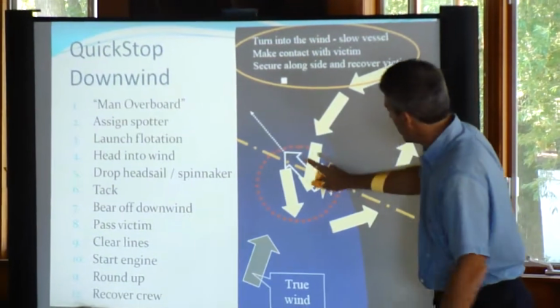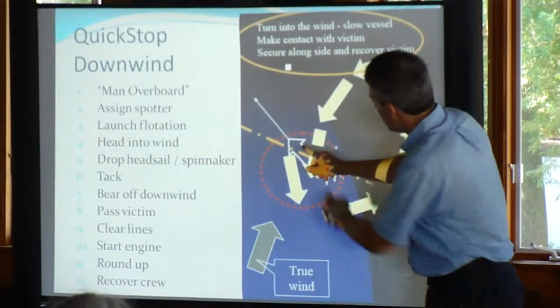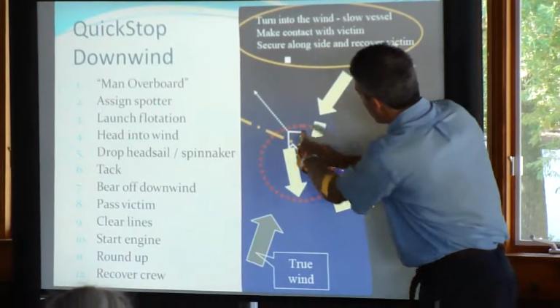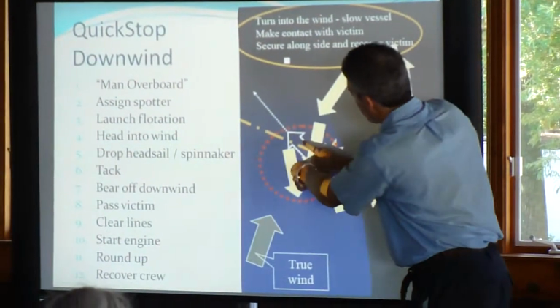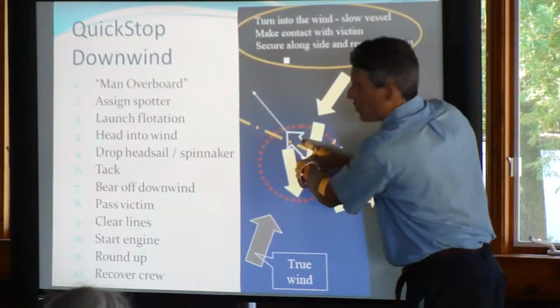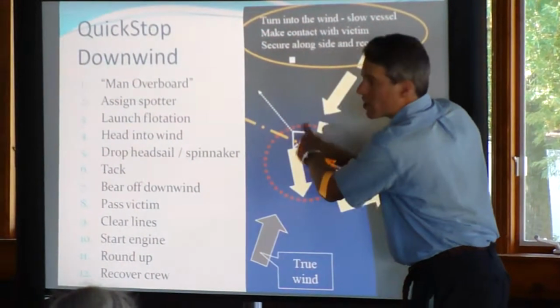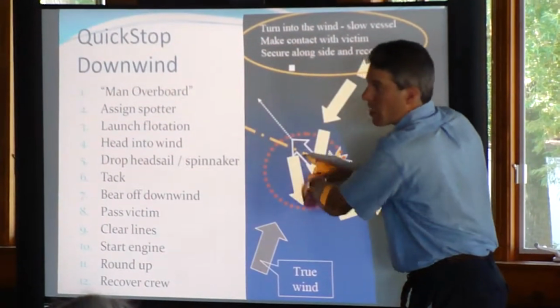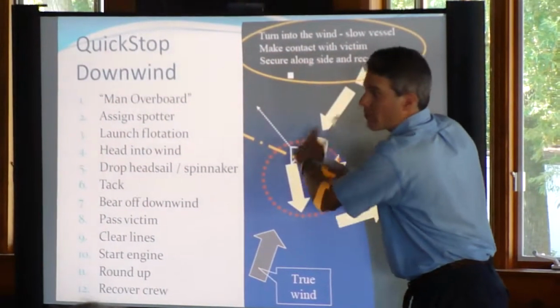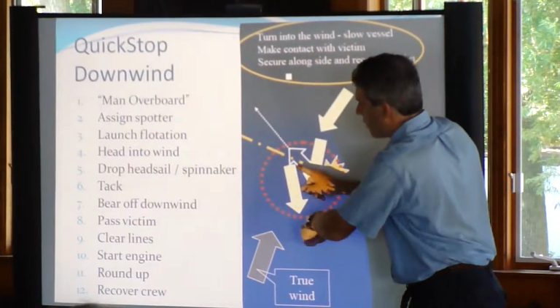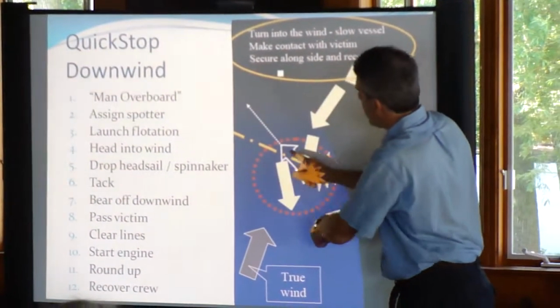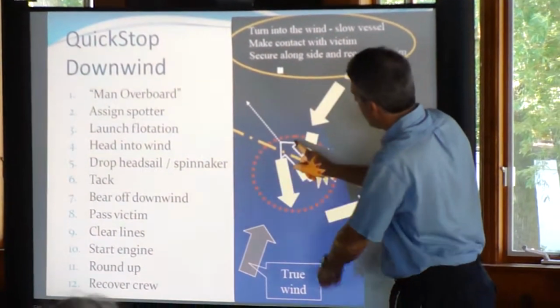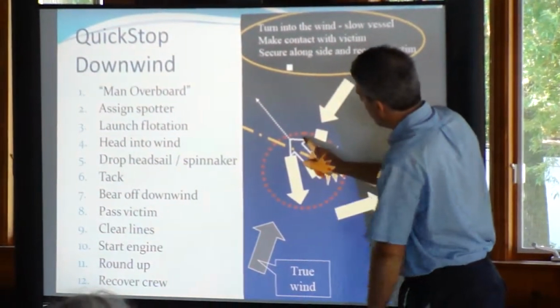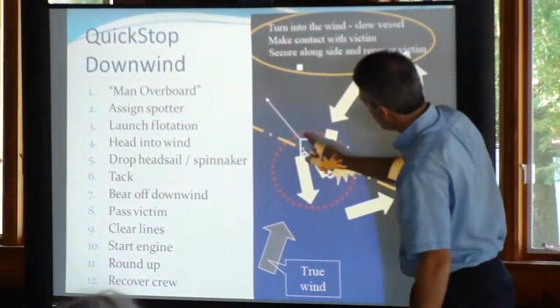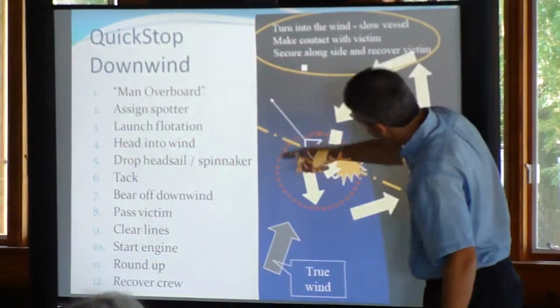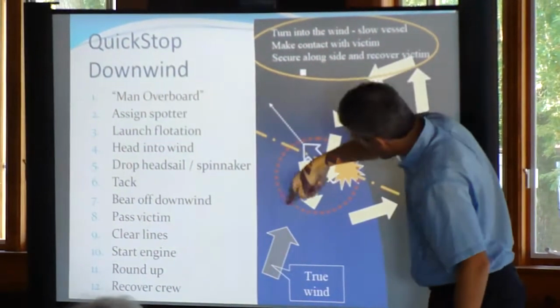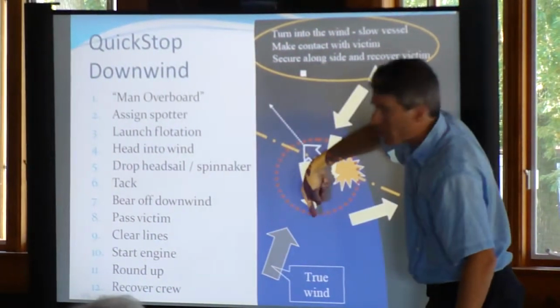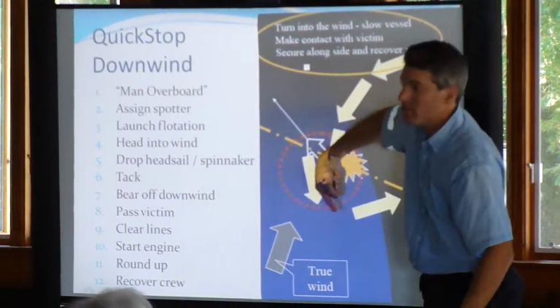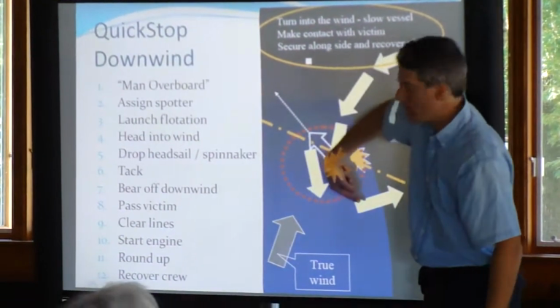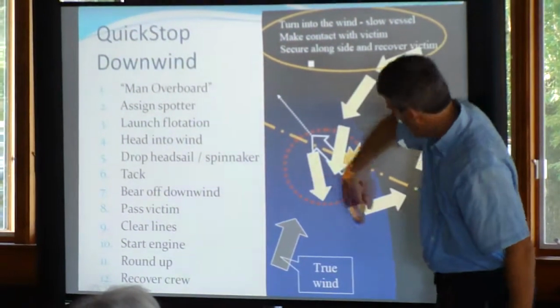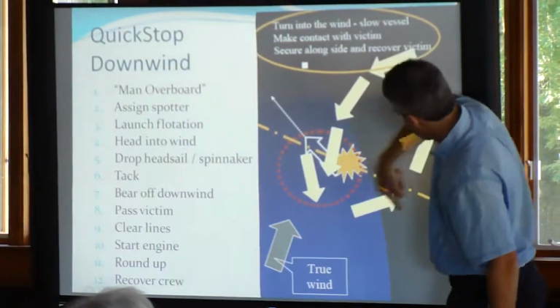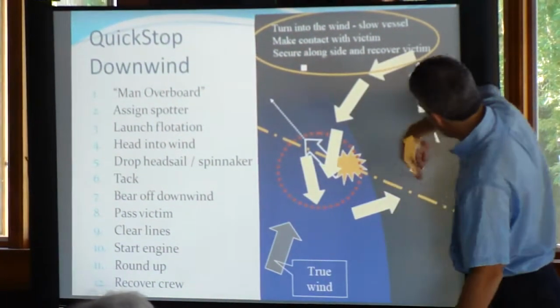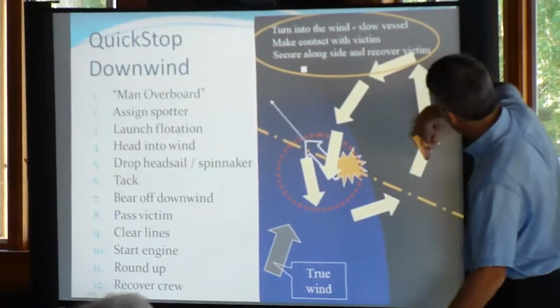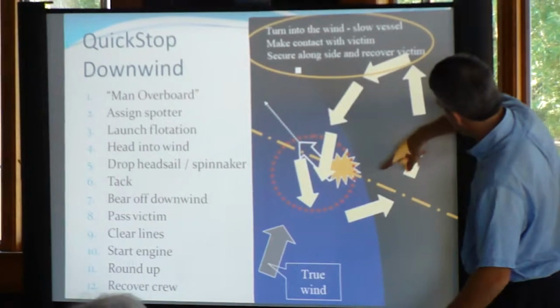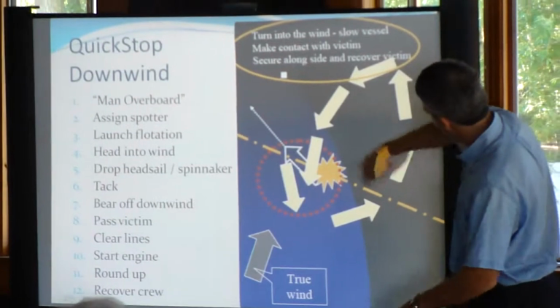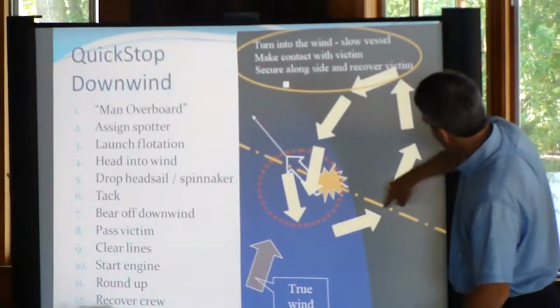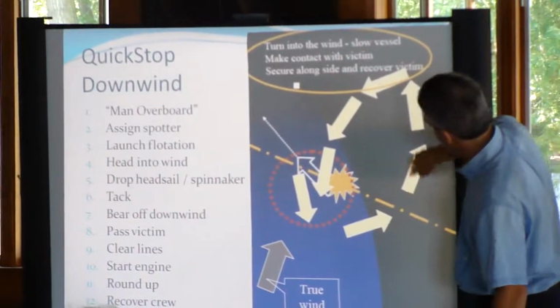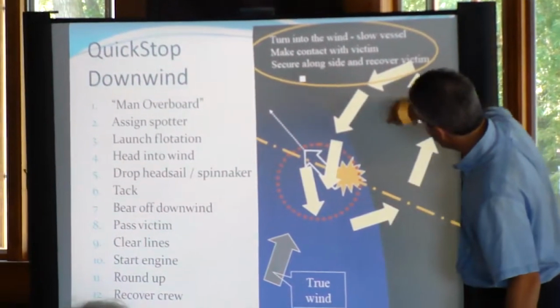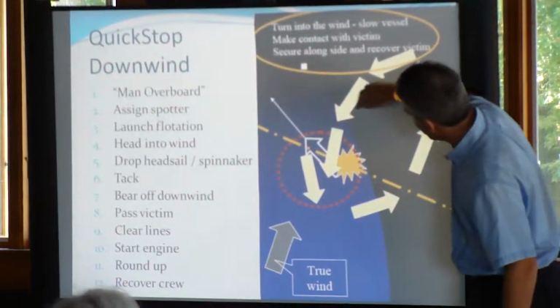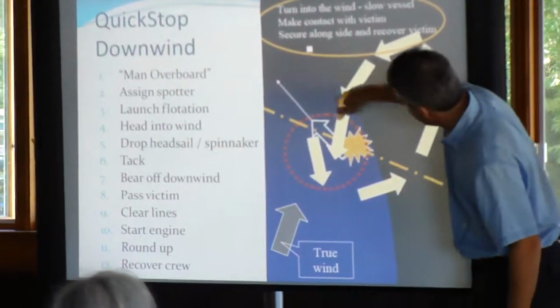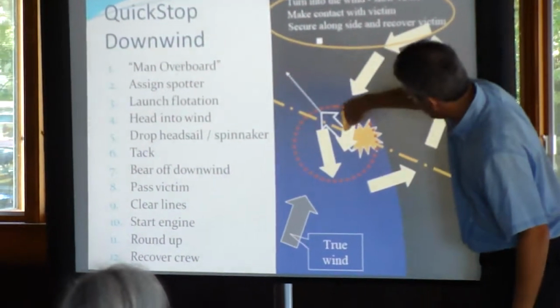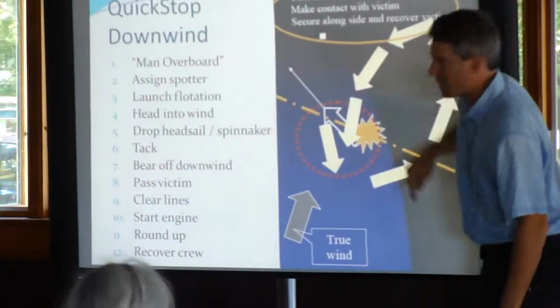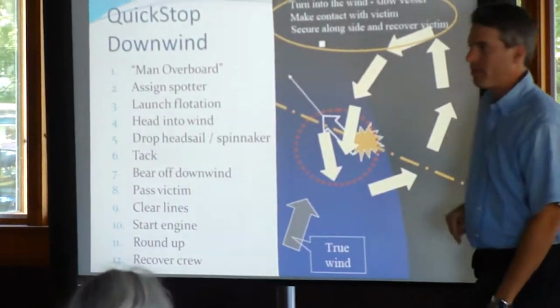Okay, the person falls overboard — spot it, call everything out, tack the boat and back down, mid-ships, and then turn it back and then take it out.